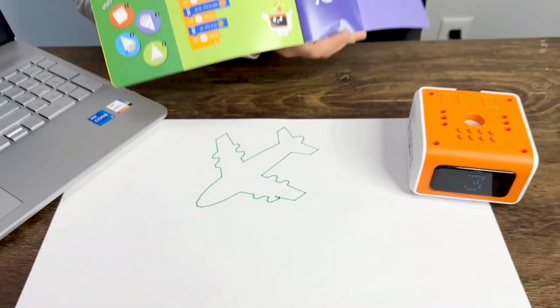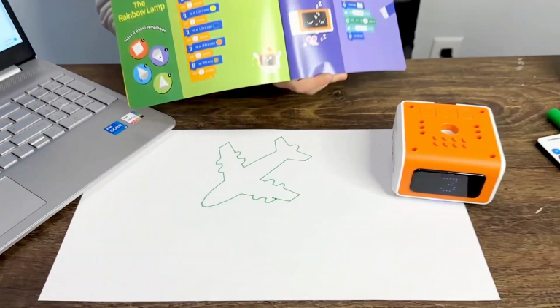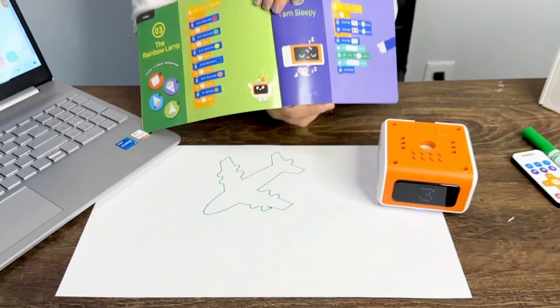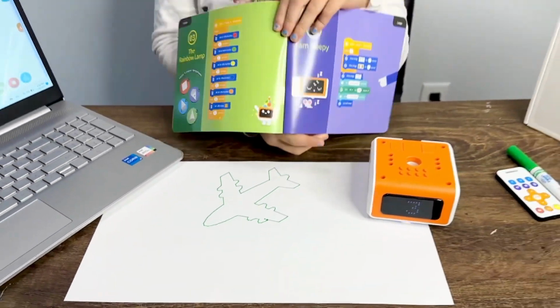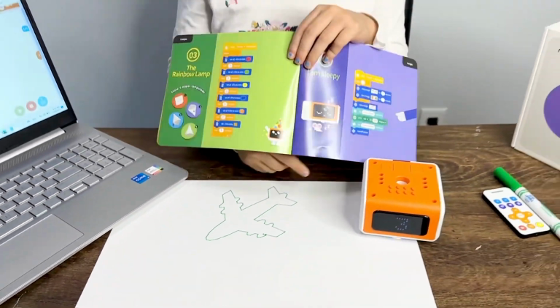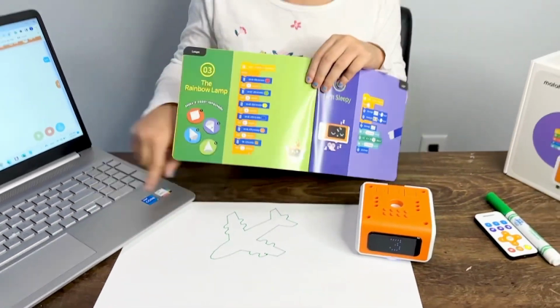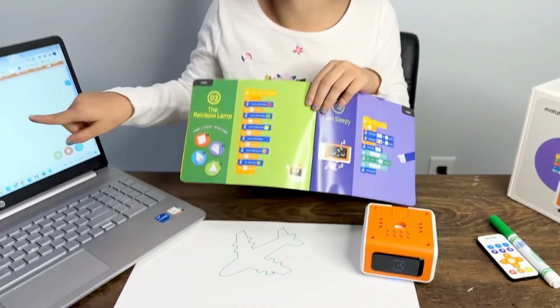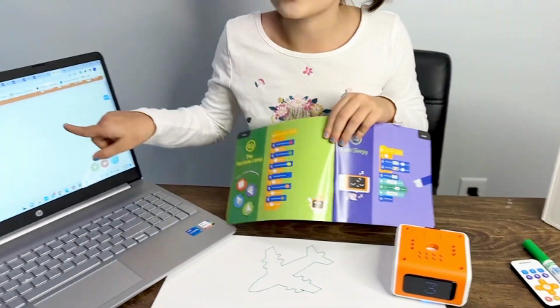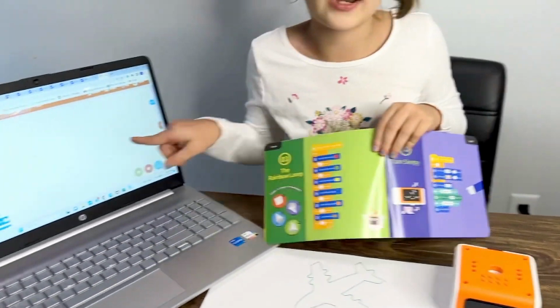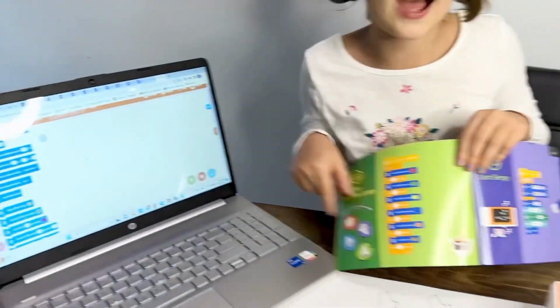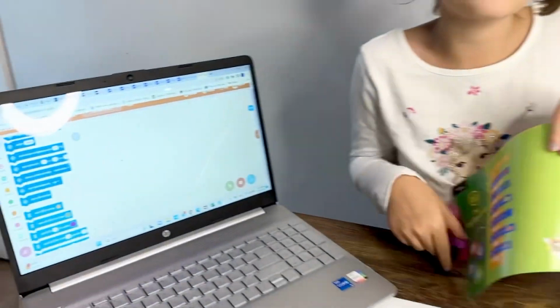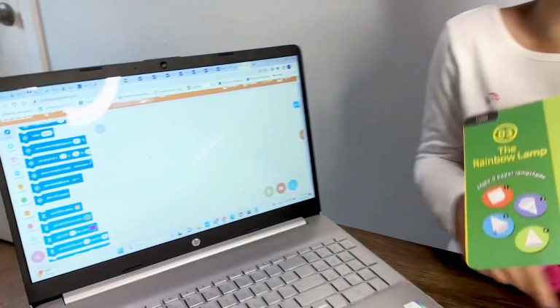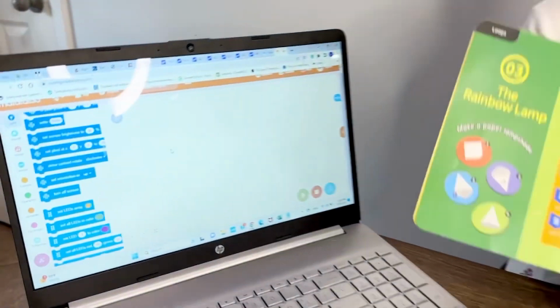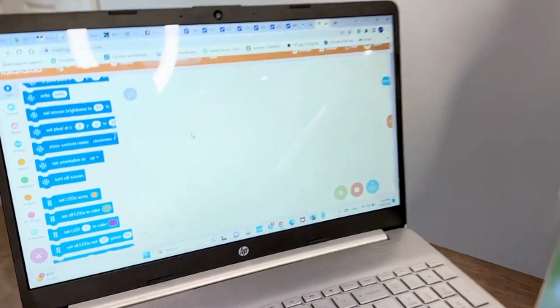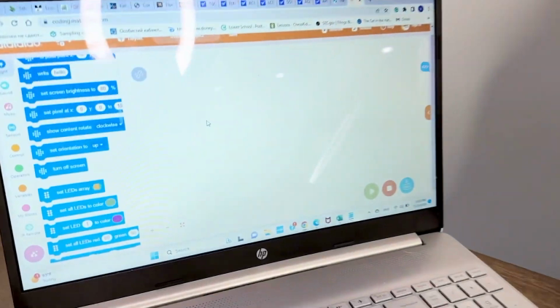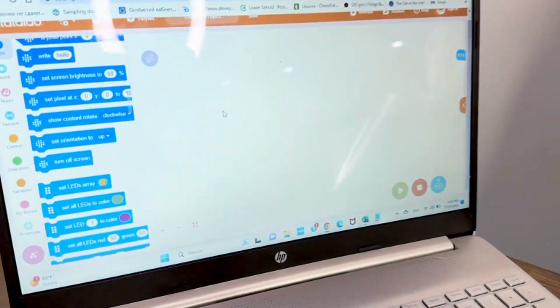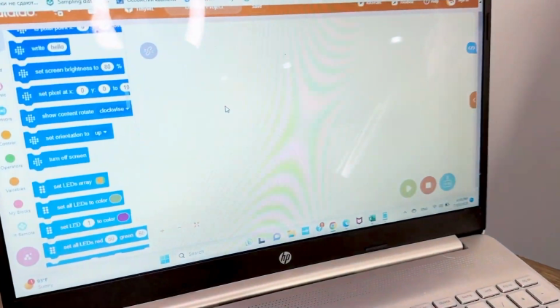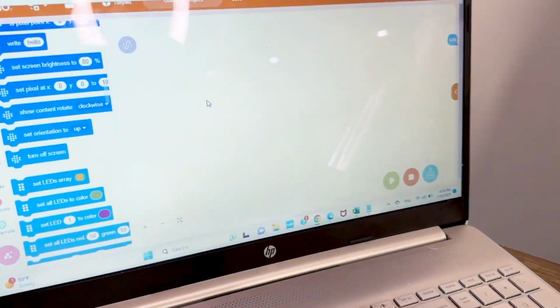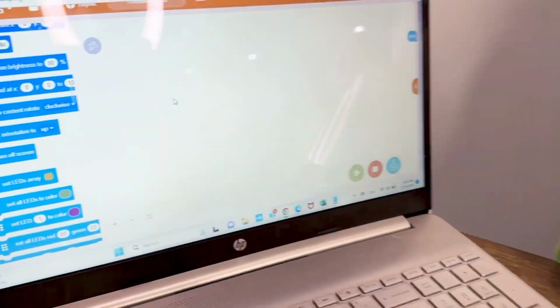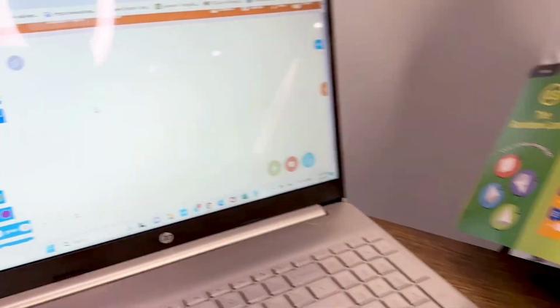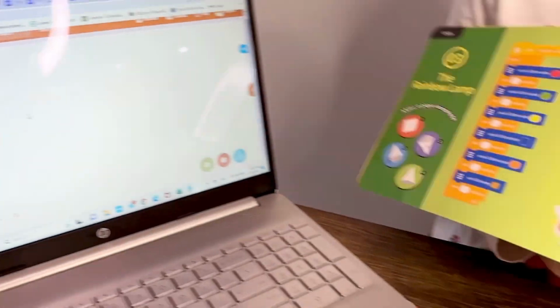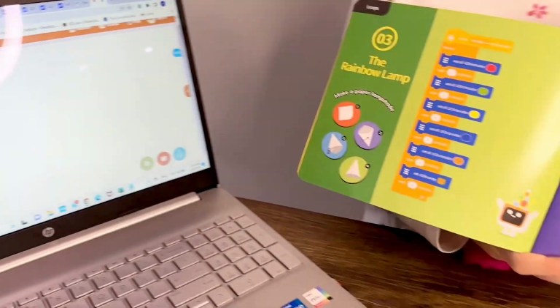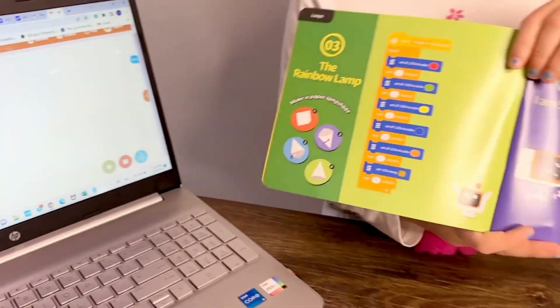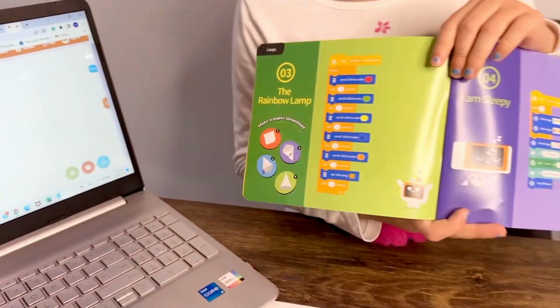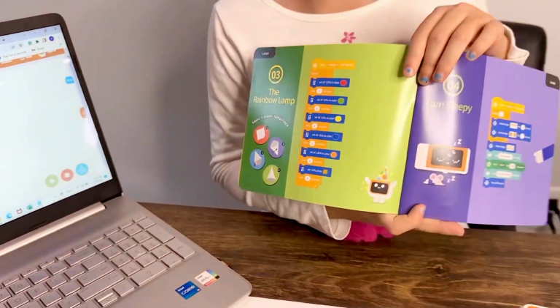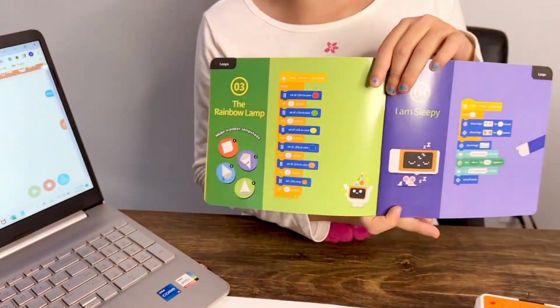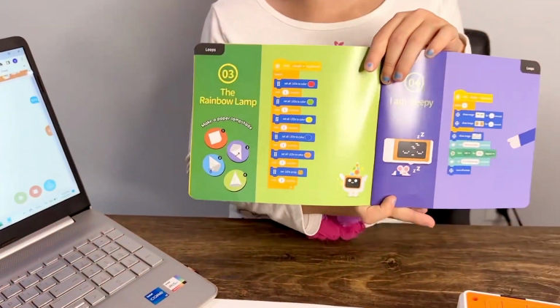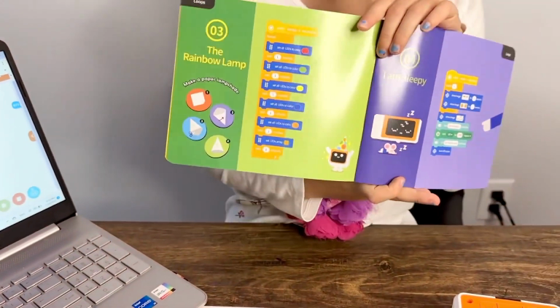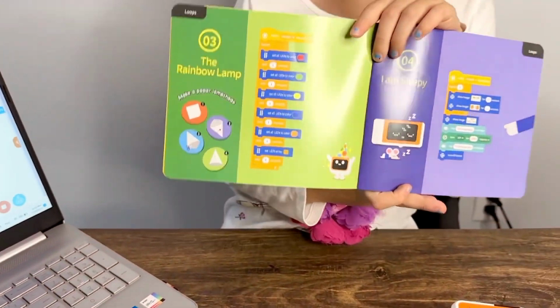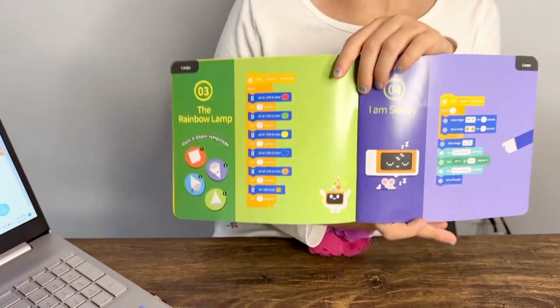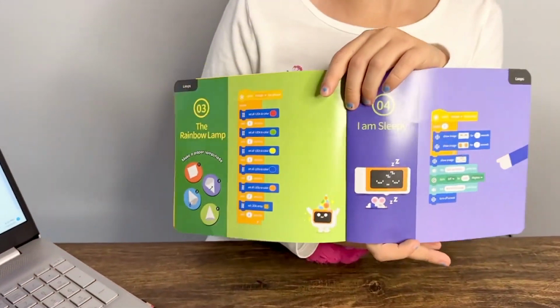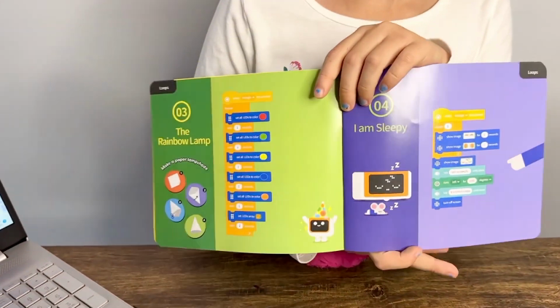This is a very precise drawing Pomegranate made, and it also comes with an app and a challenge booklet. So let's make a rainbow lamp.